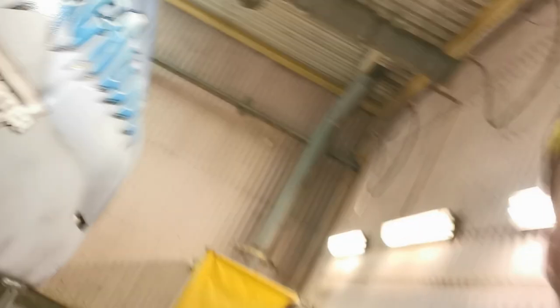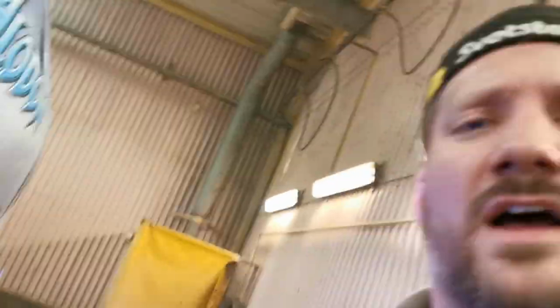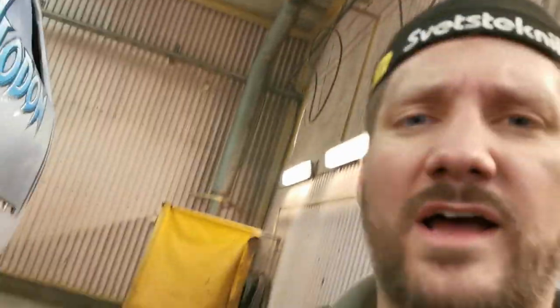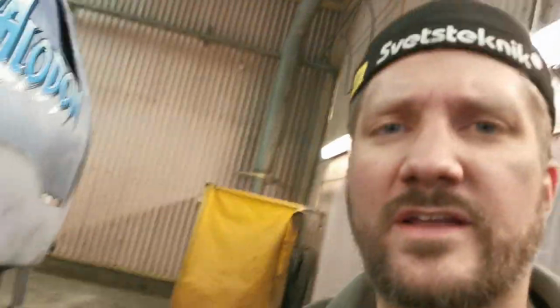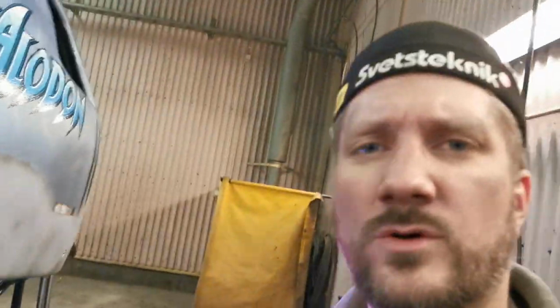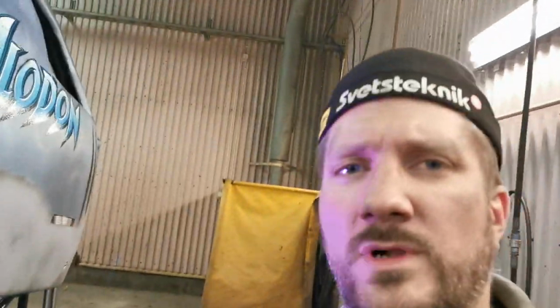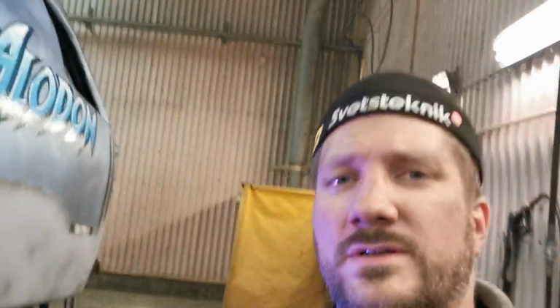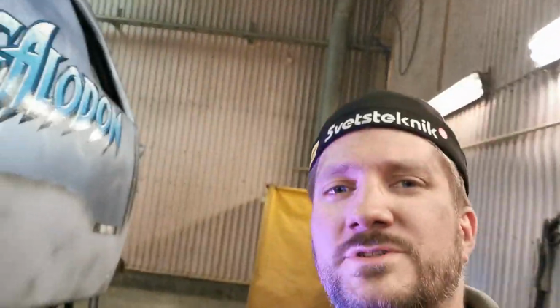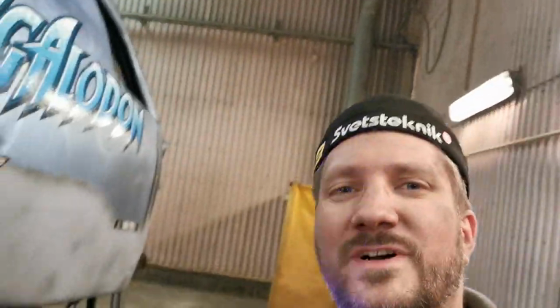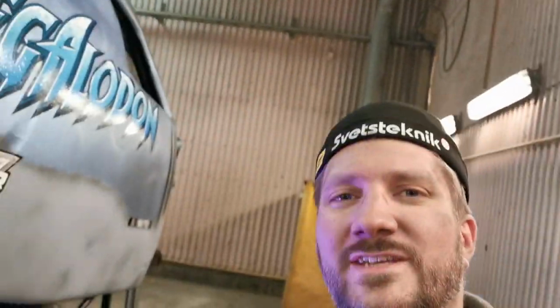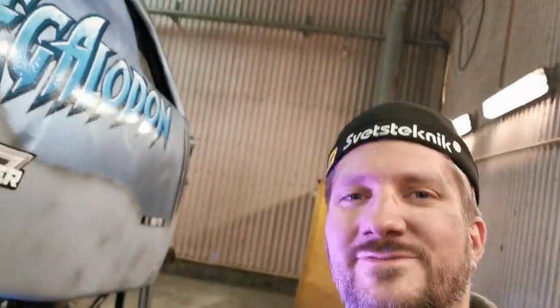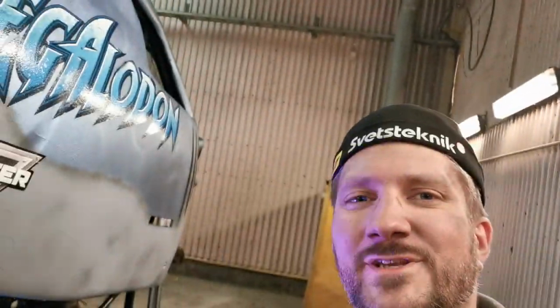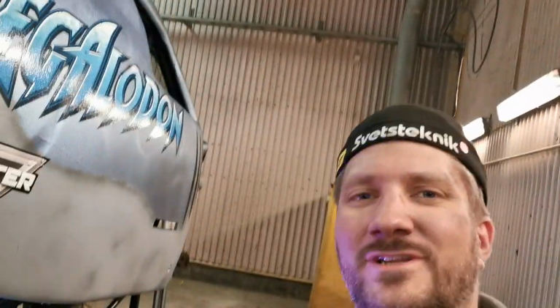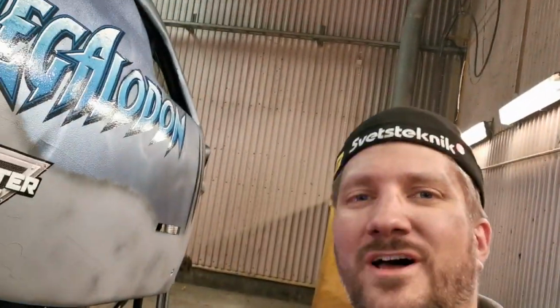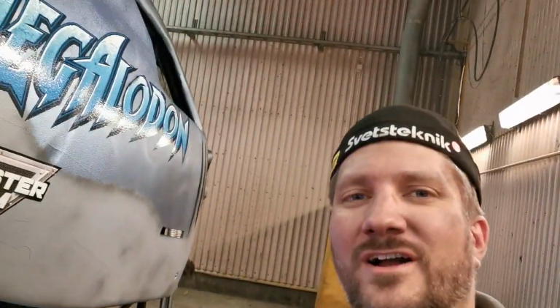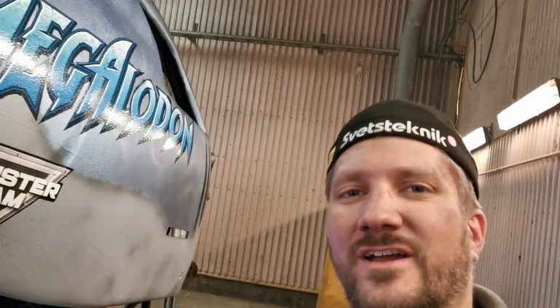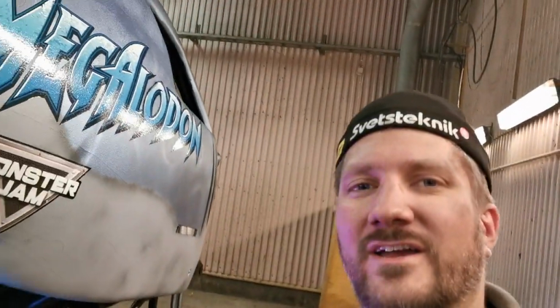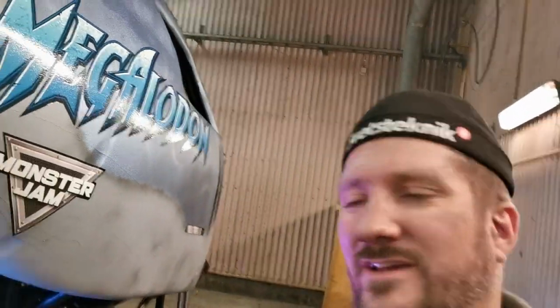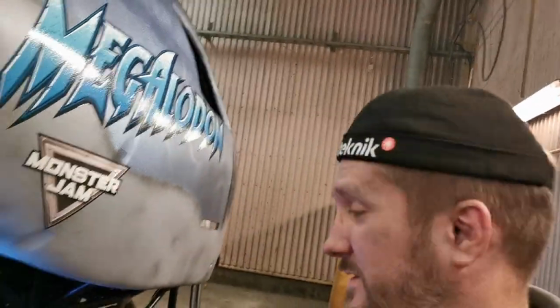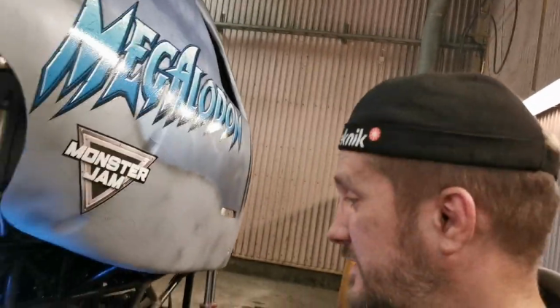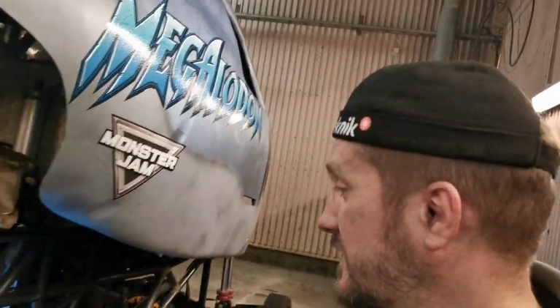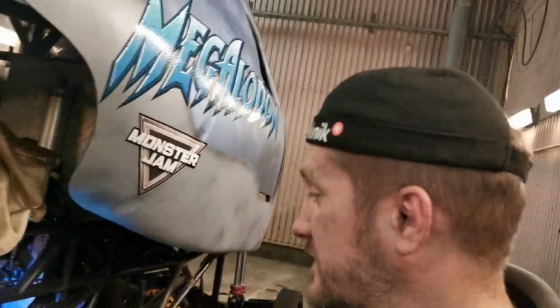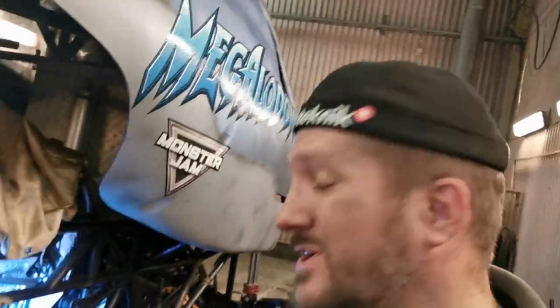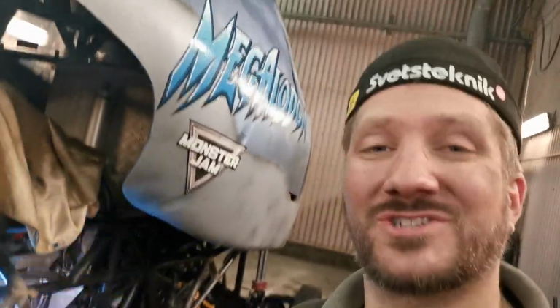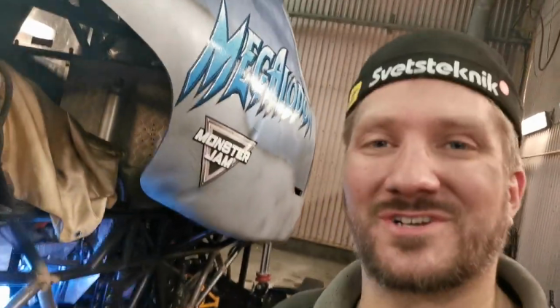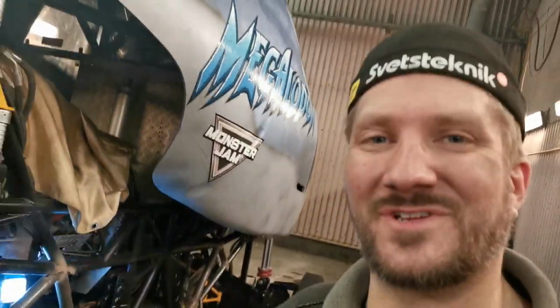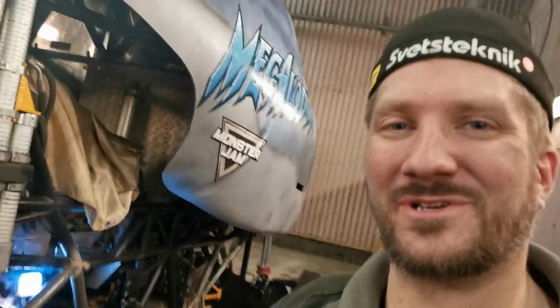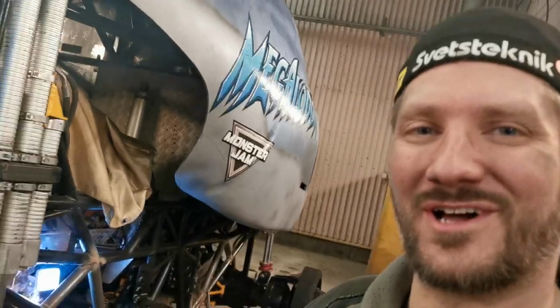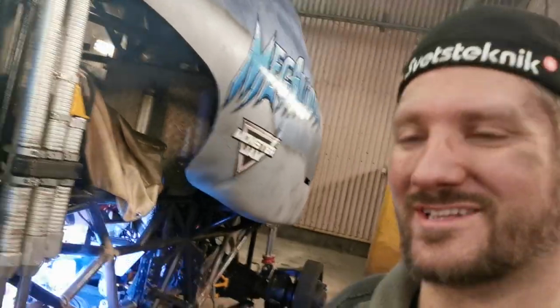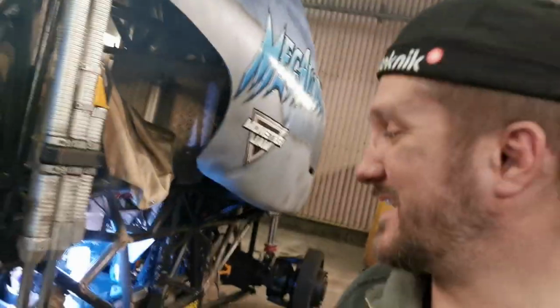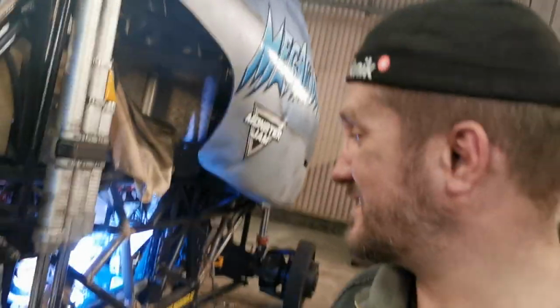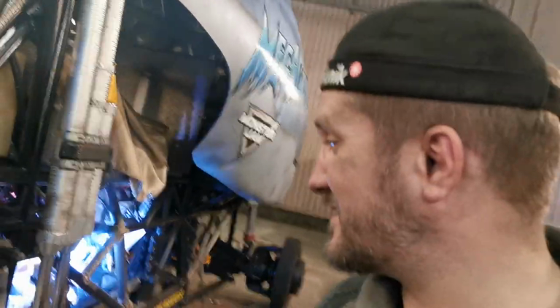Hi there and welcome to Viking video log — Viking monster truck video log, that is.